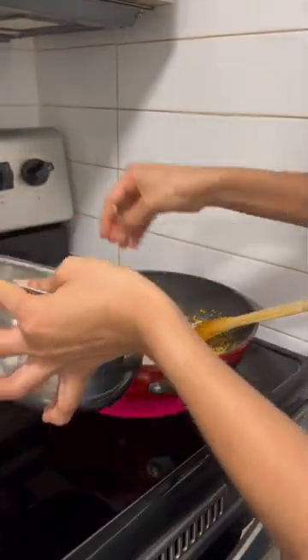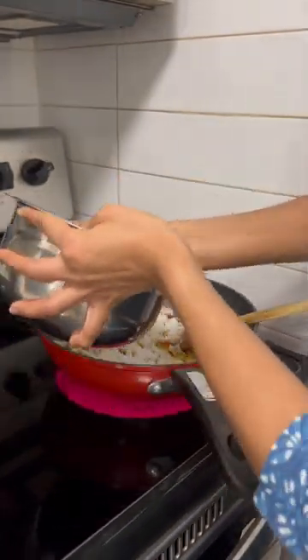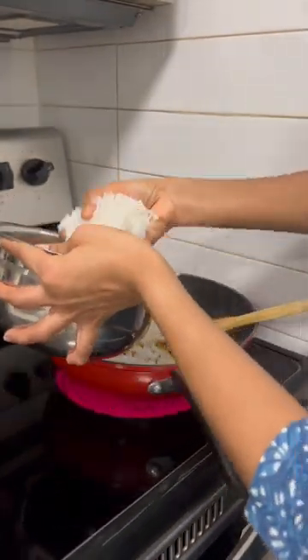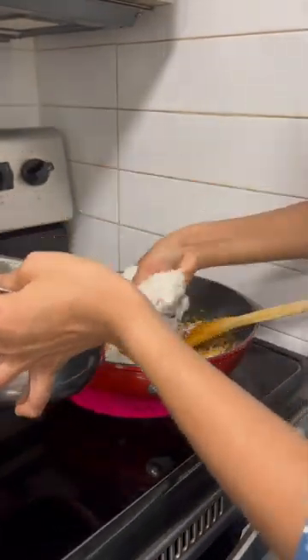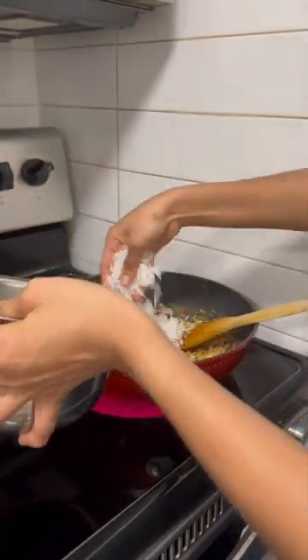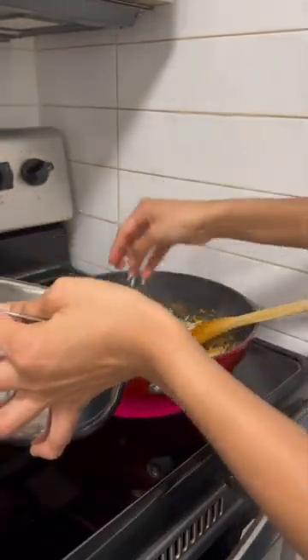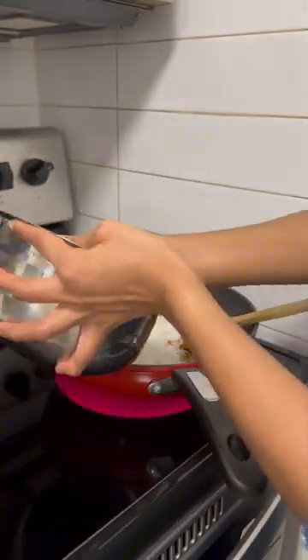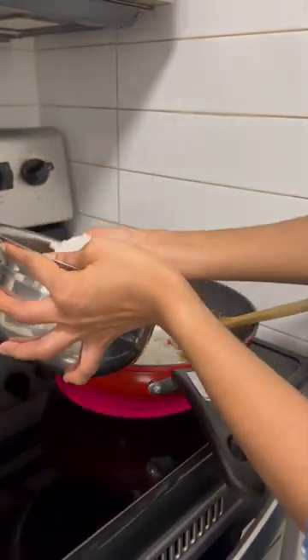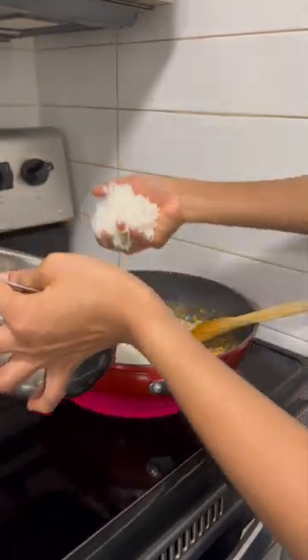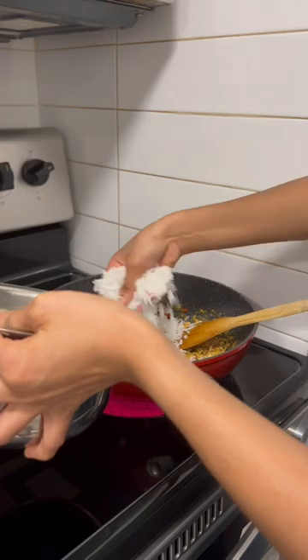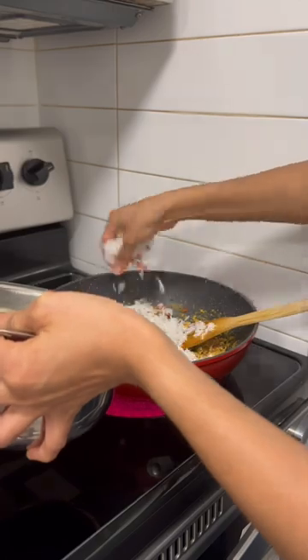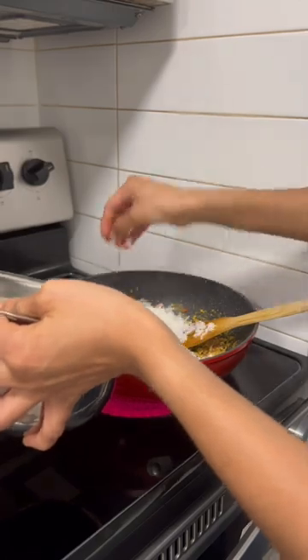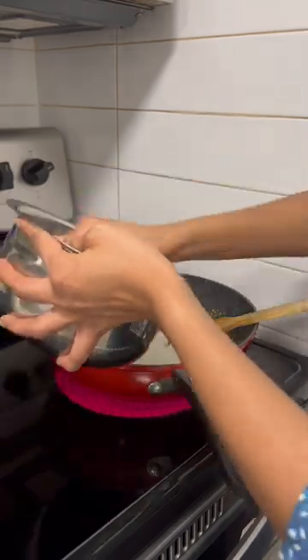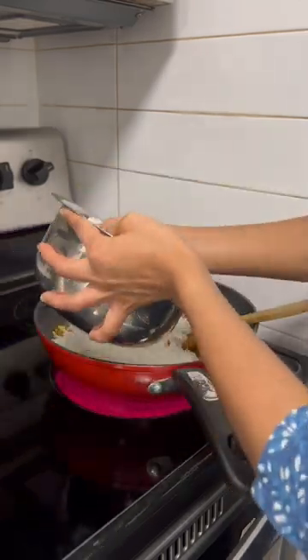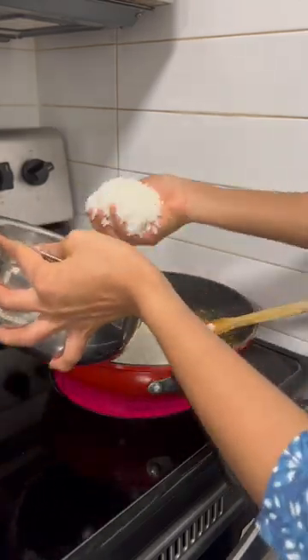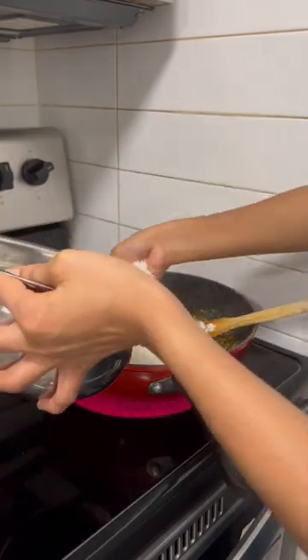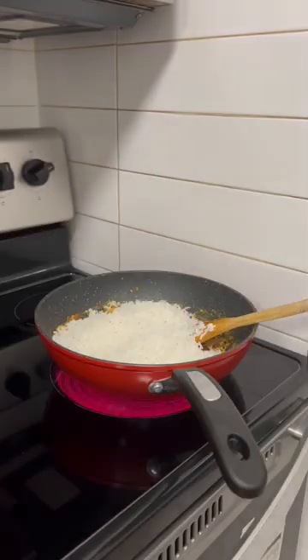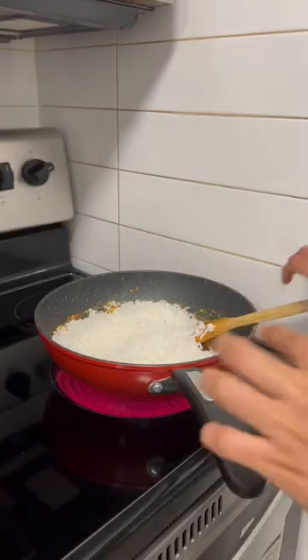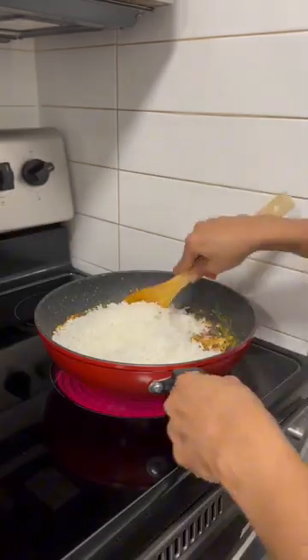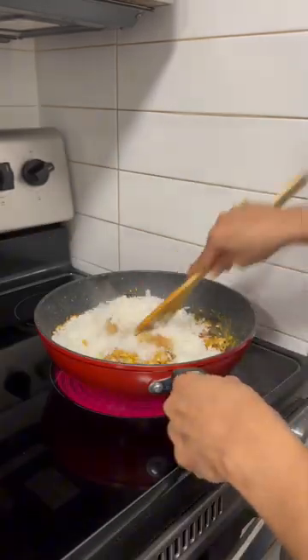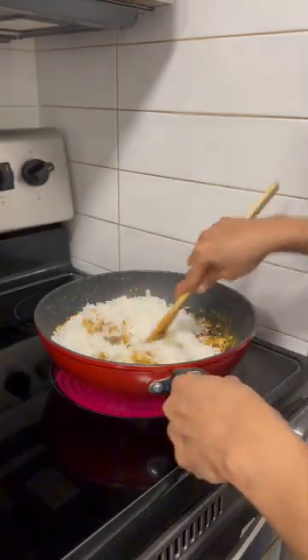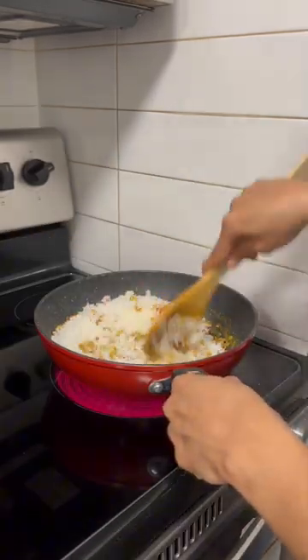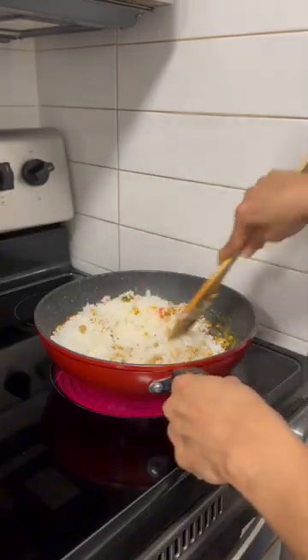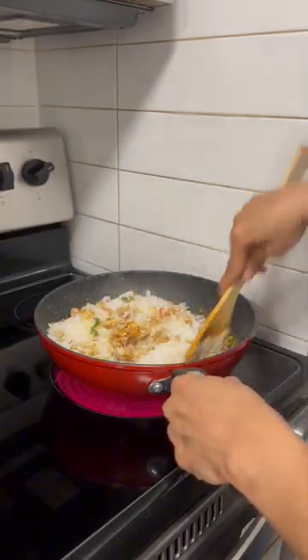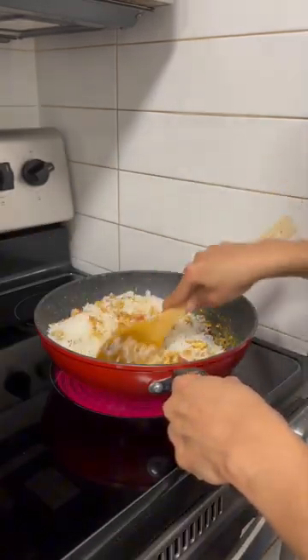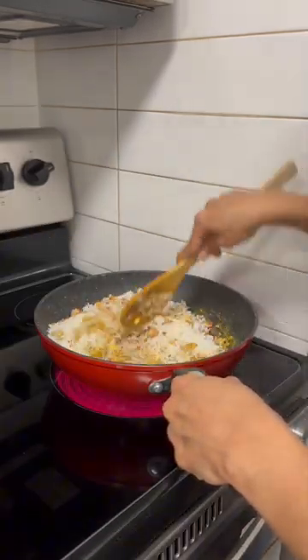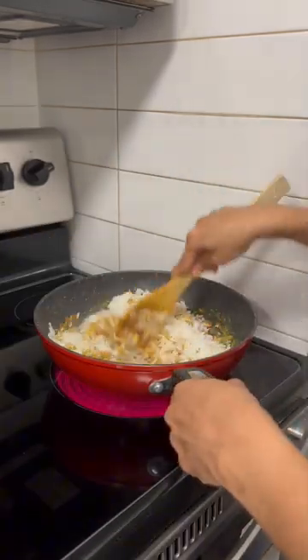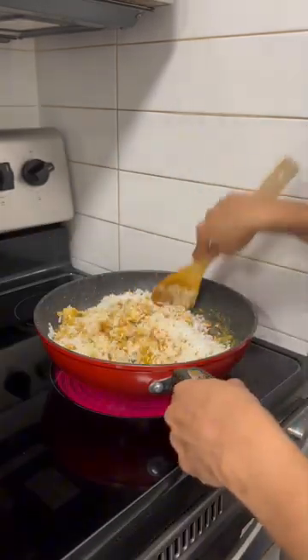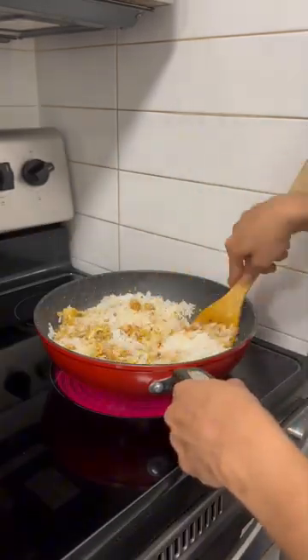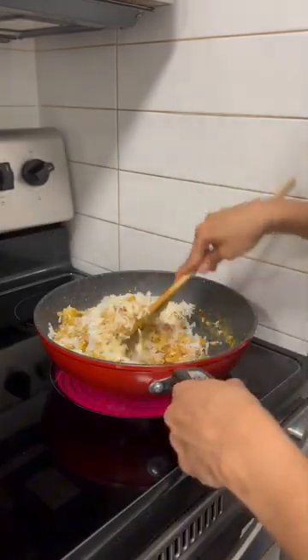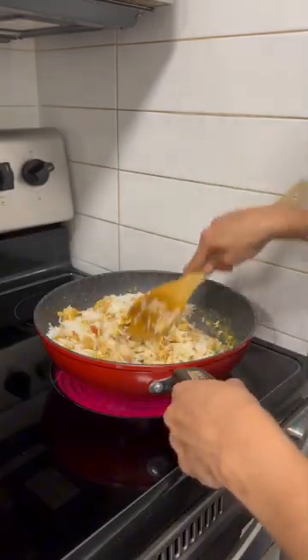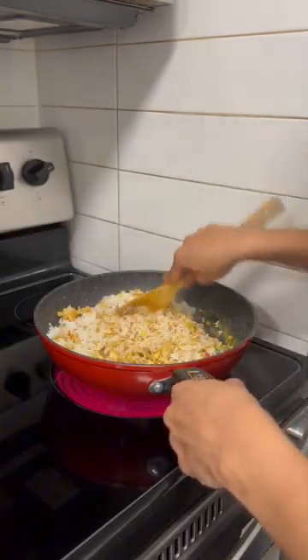Using a spoon and a teaspoon — 0.5 teaspoon of salt. The rice is ready in four minutes.